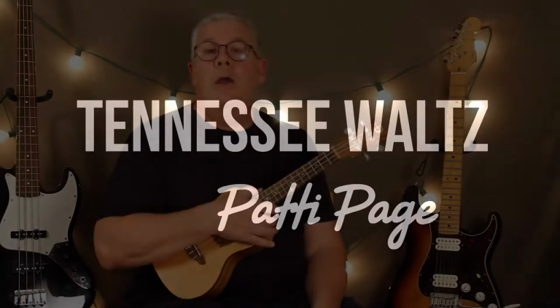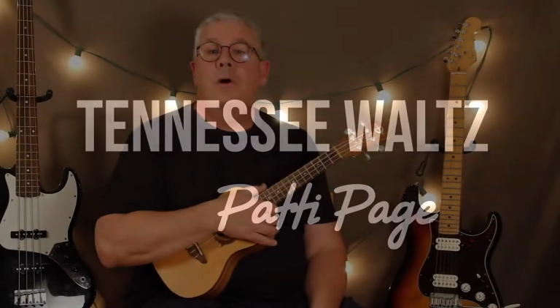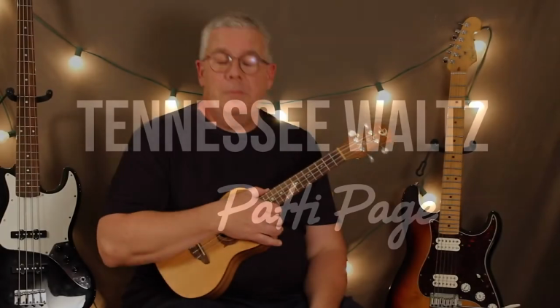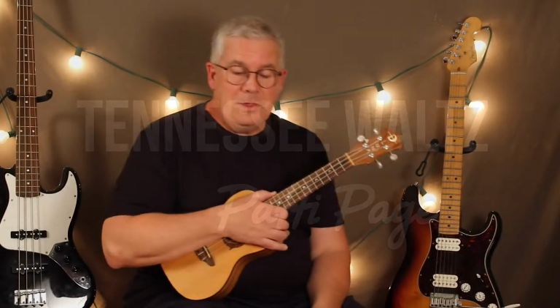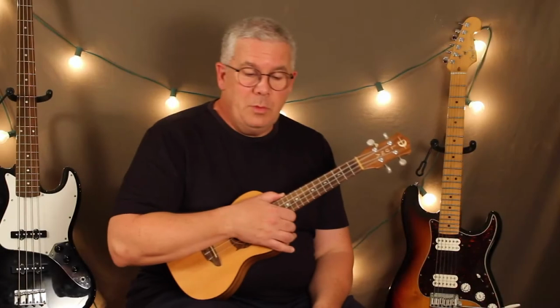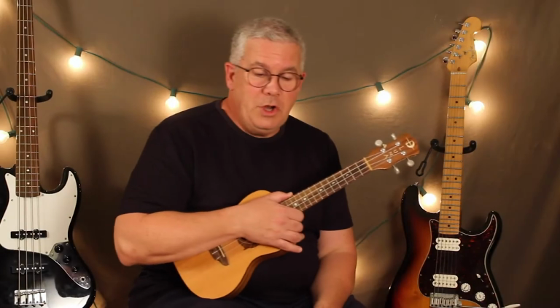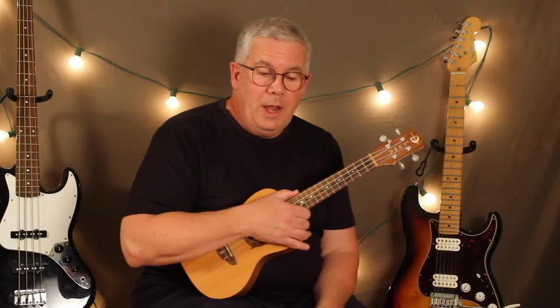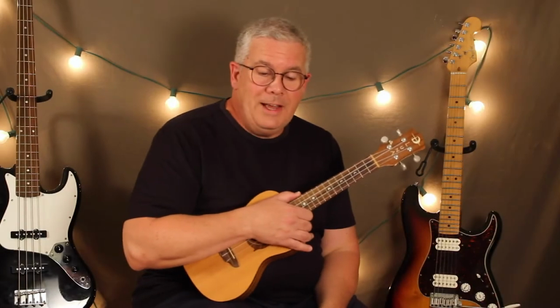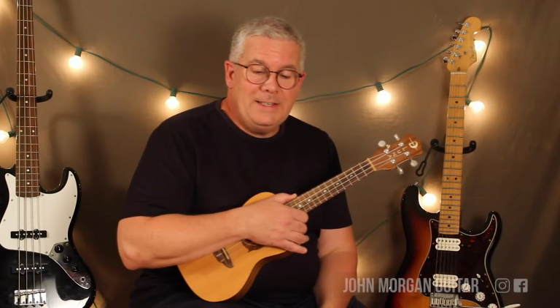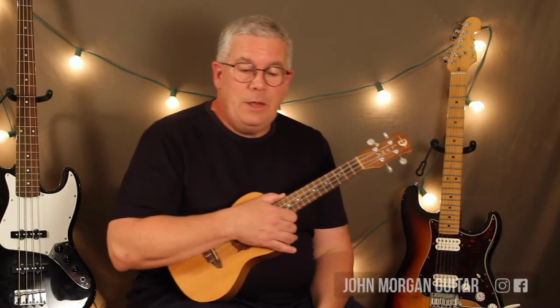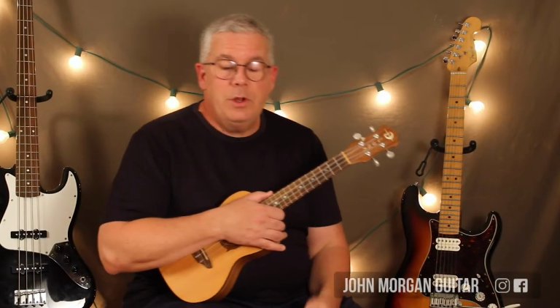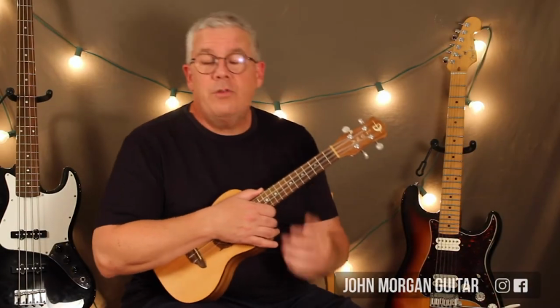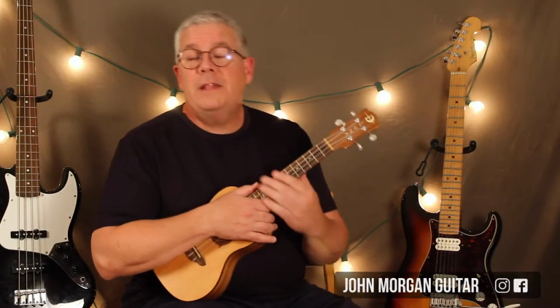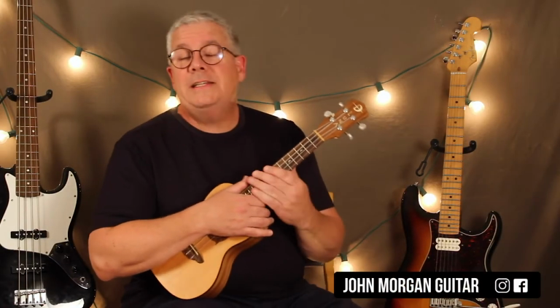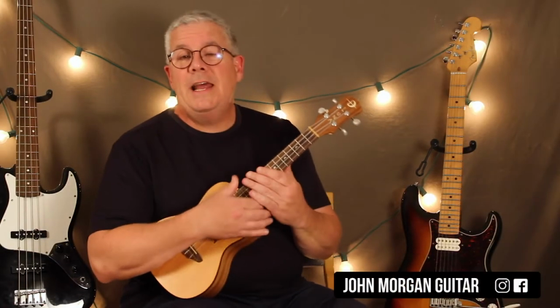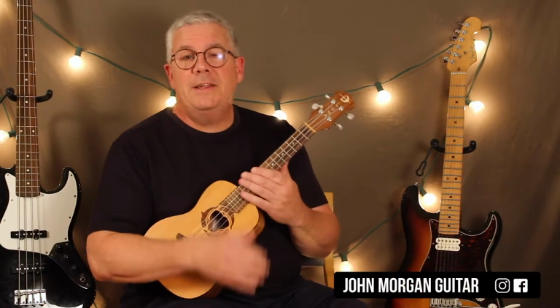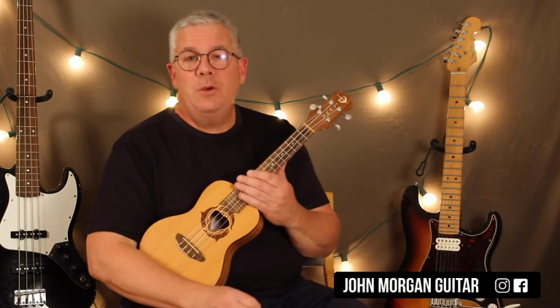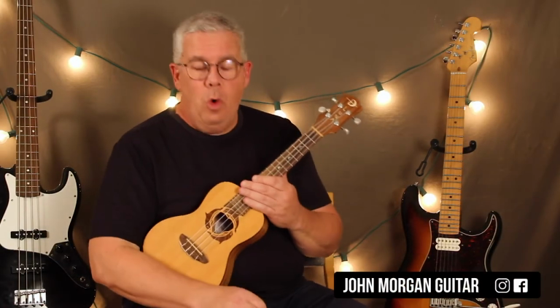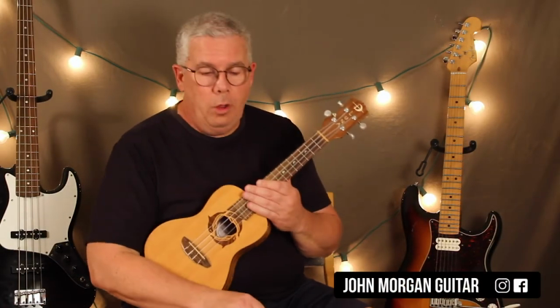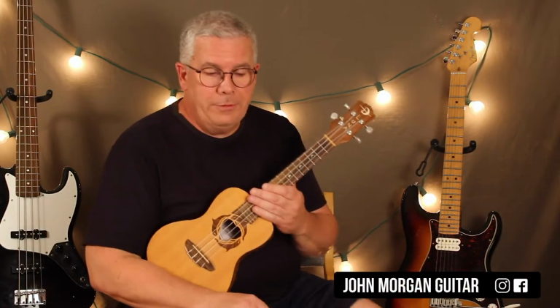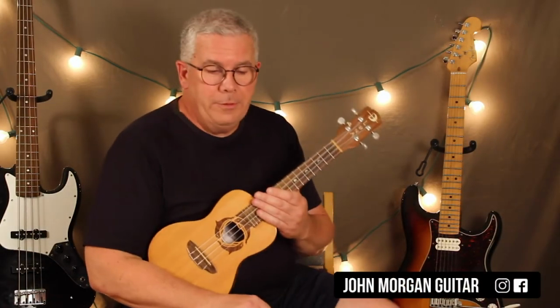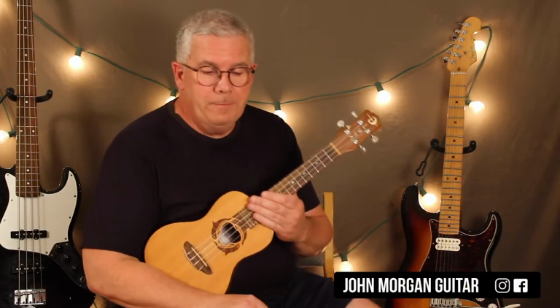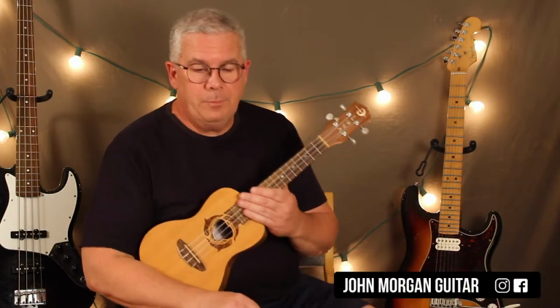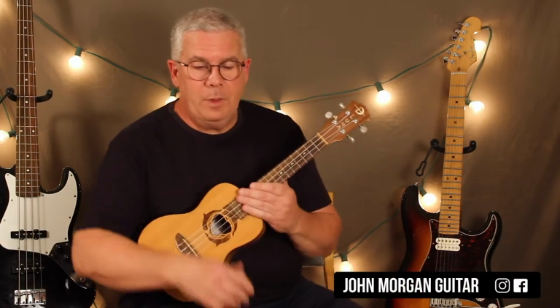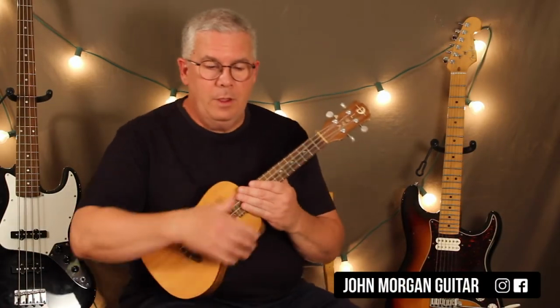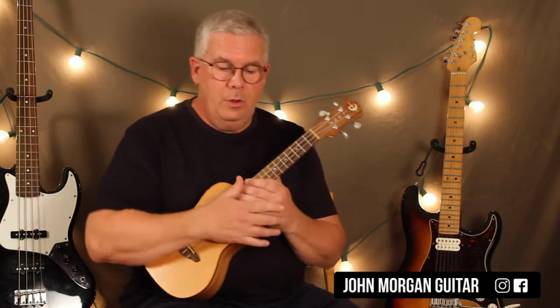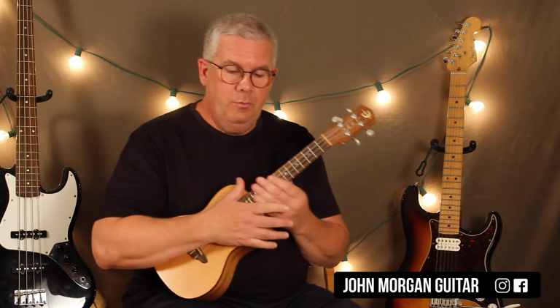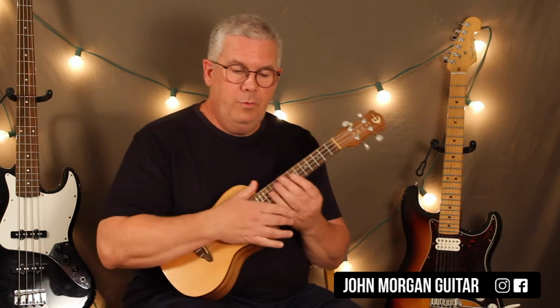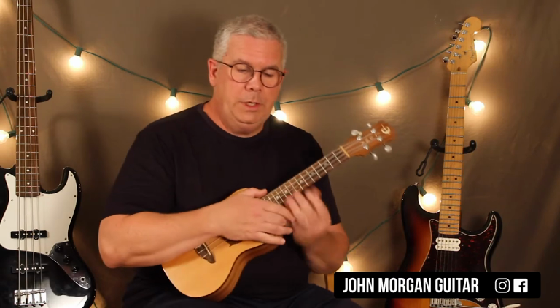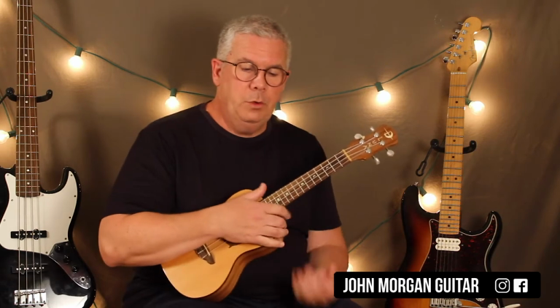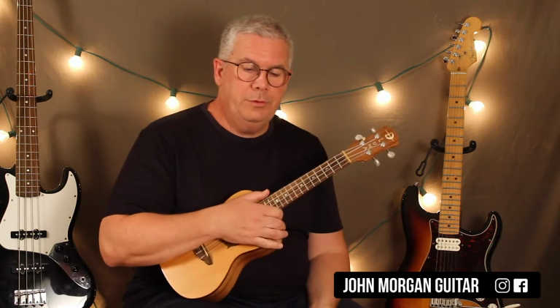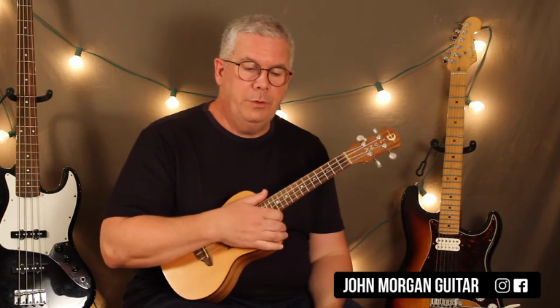Welcome to Lessons with John. Today we're going to try the Tennessee Waltz. Really cool tune.